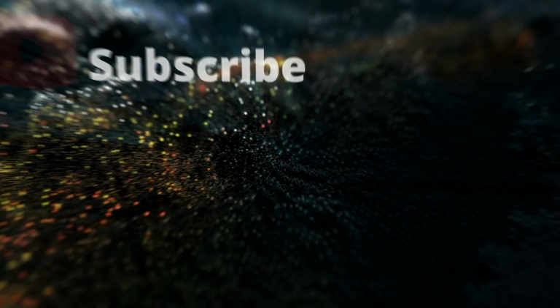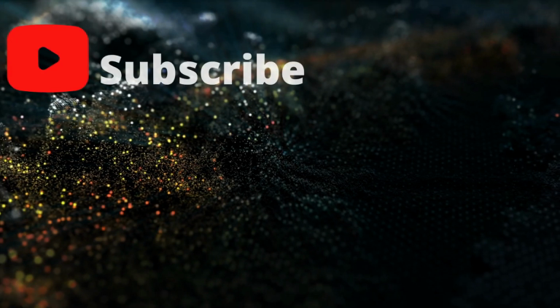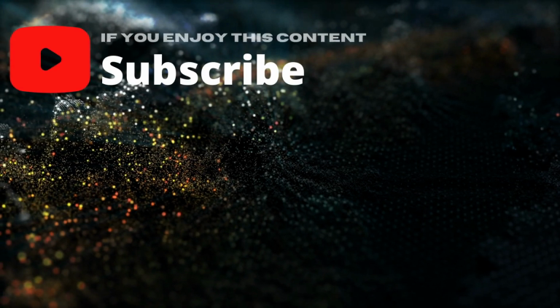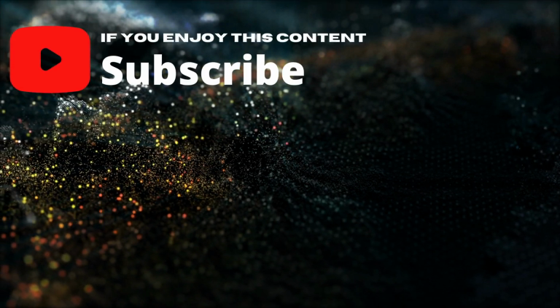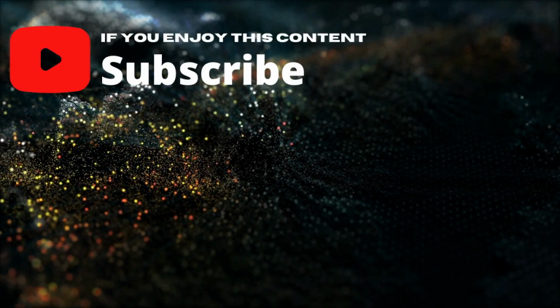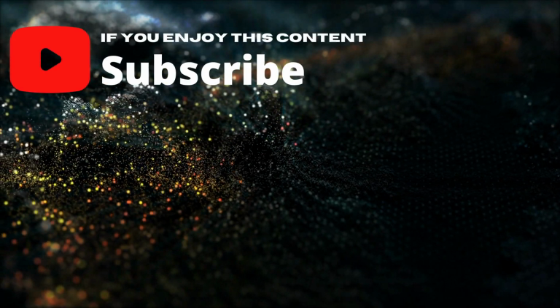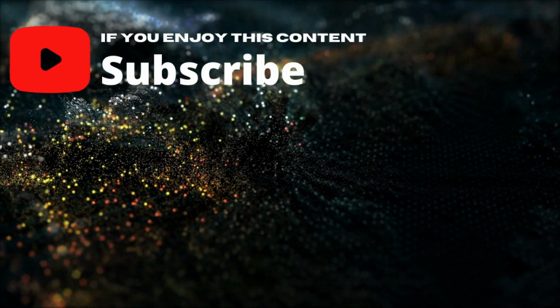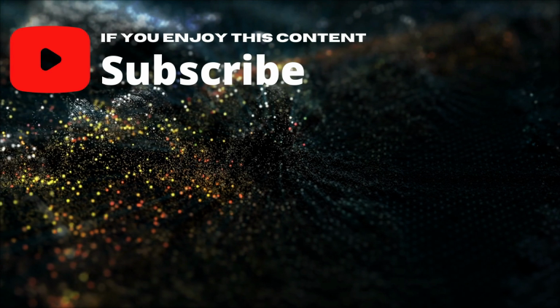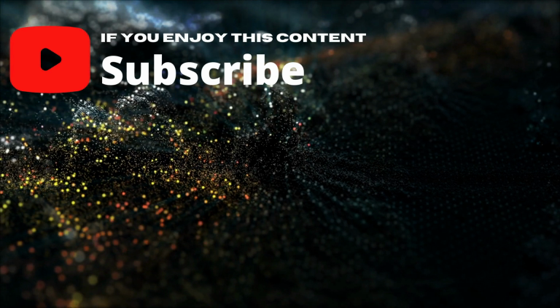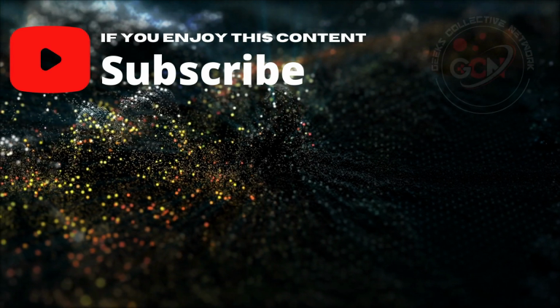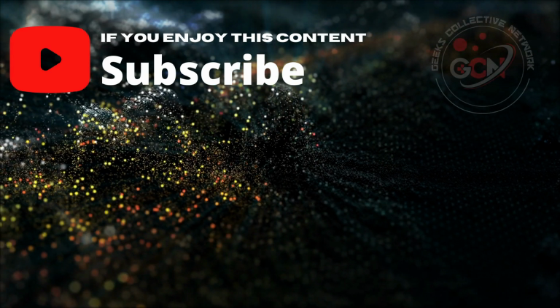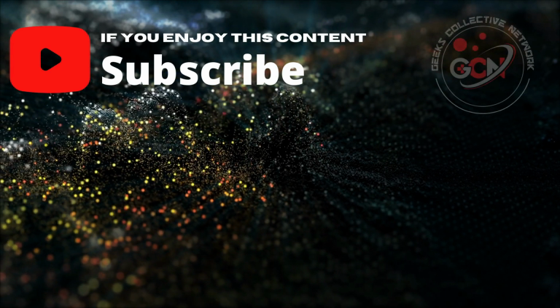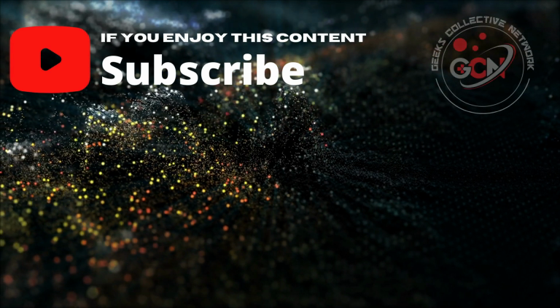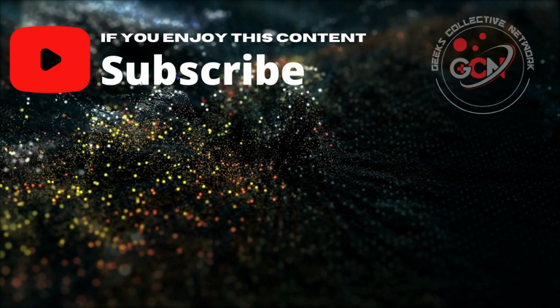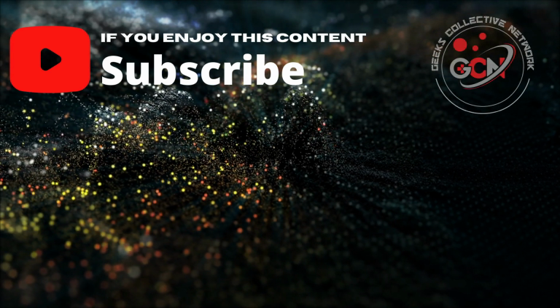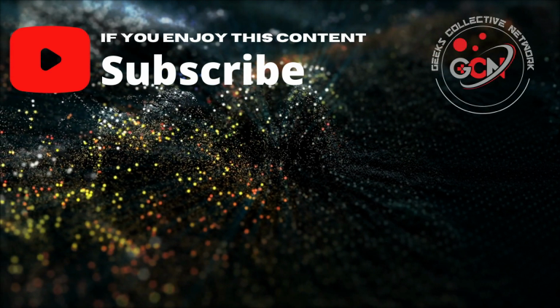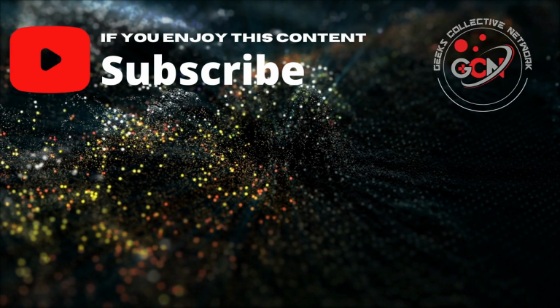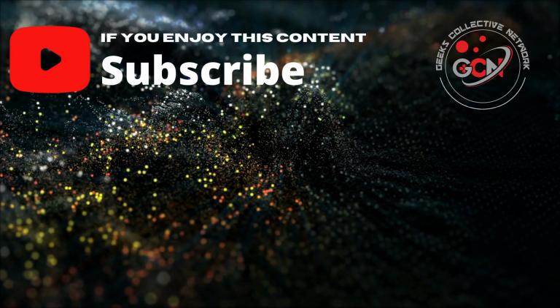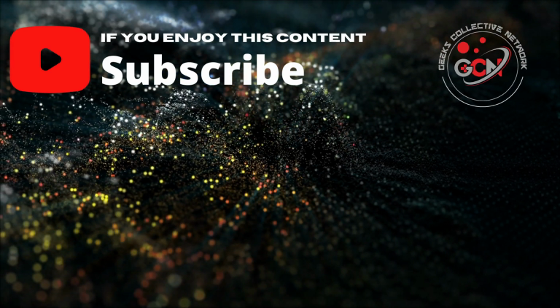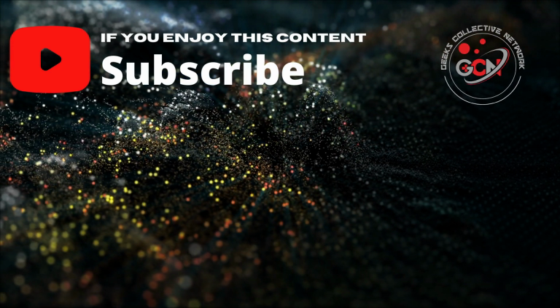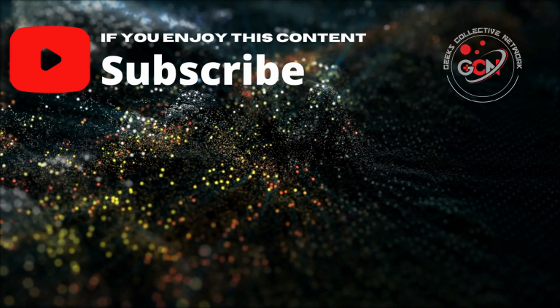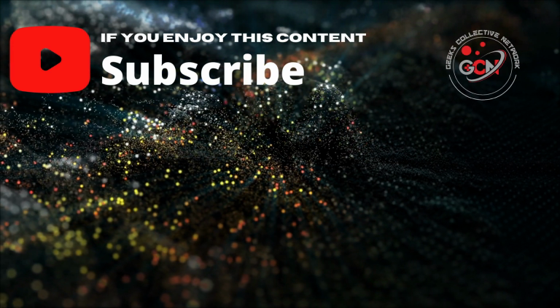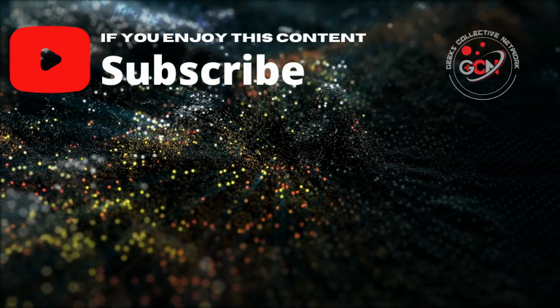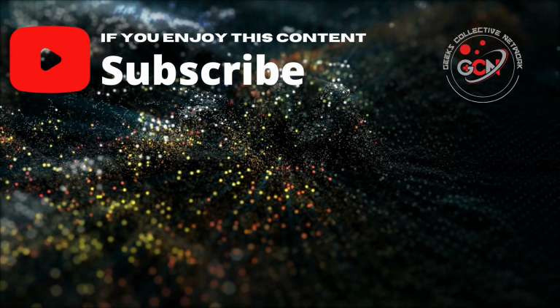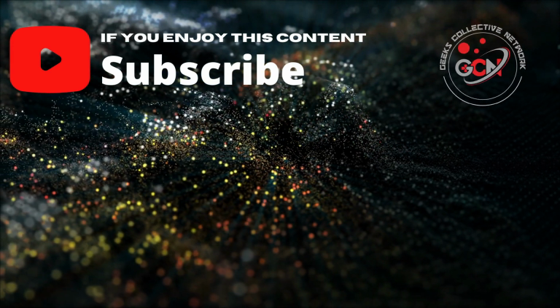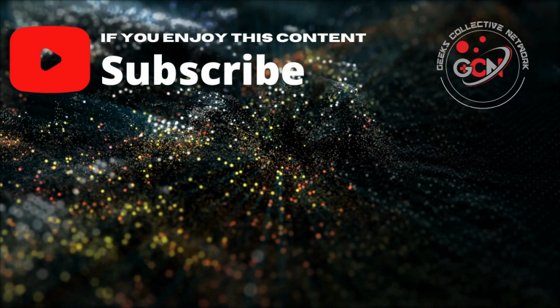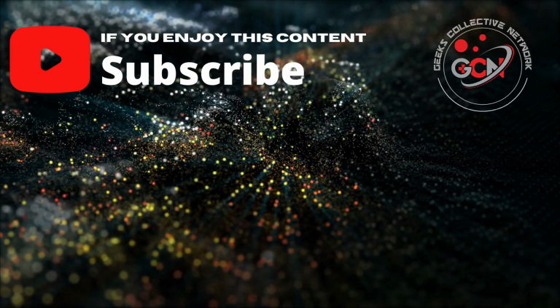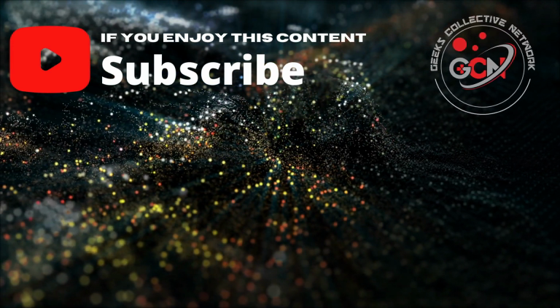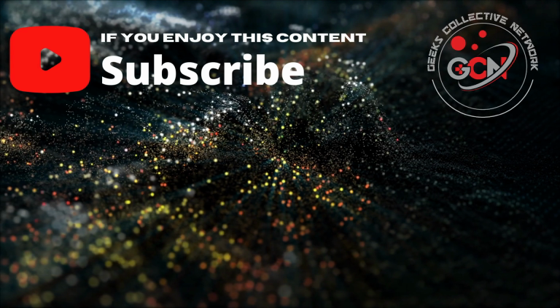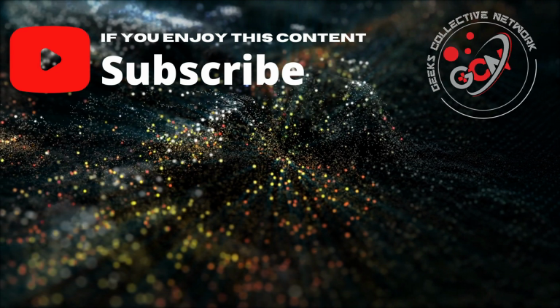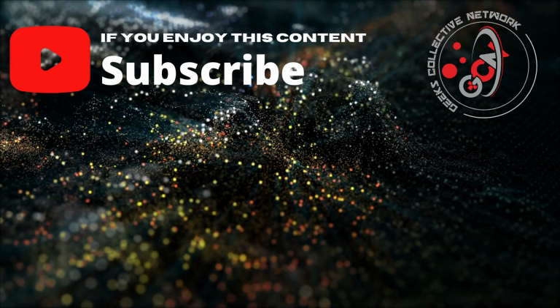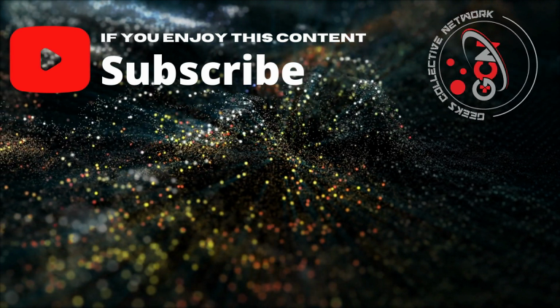And that concludes this tech news update. We've got a lot more content coming your way, so make sure to subscribe so you don't miss anything.